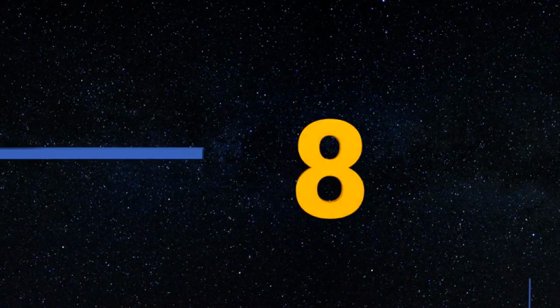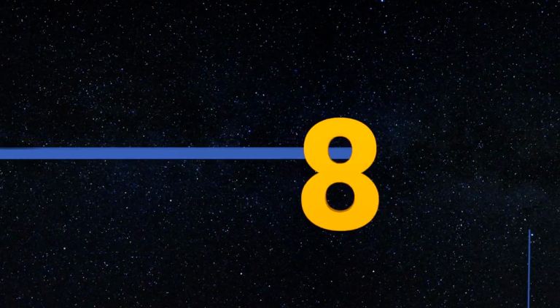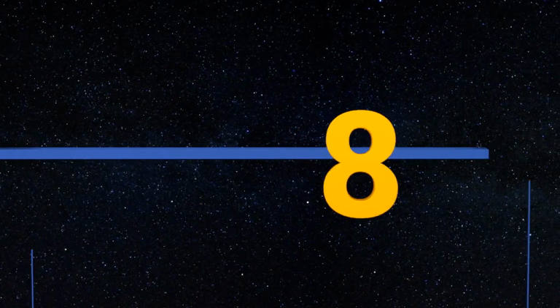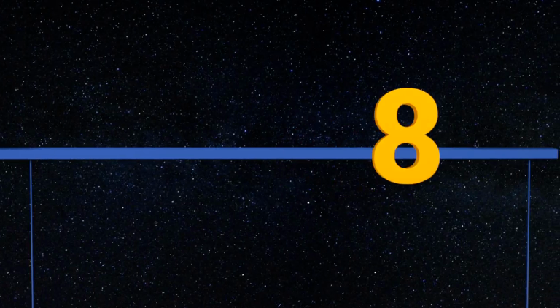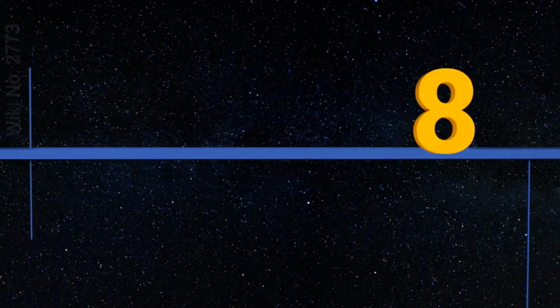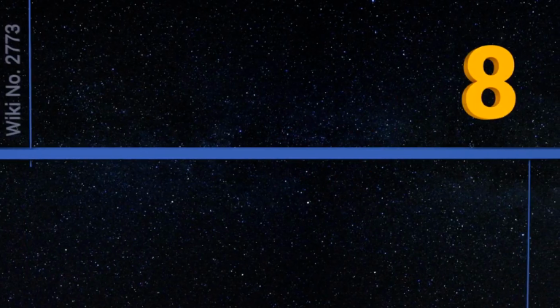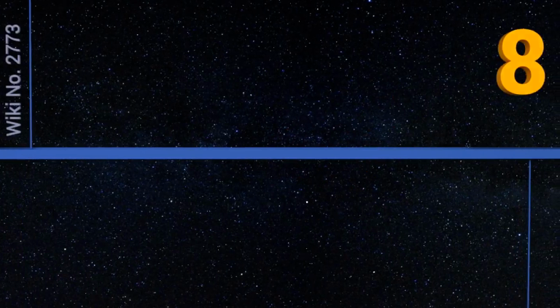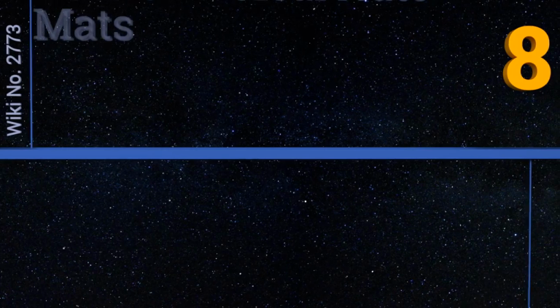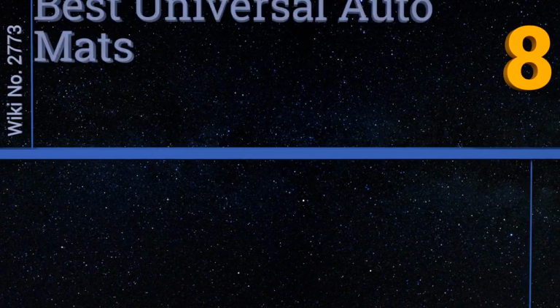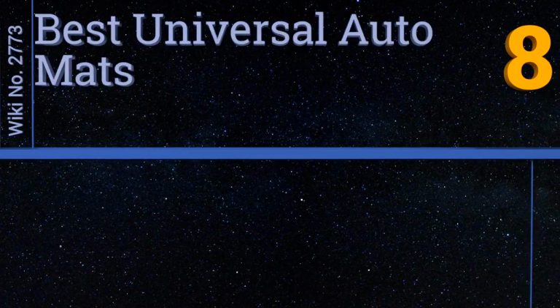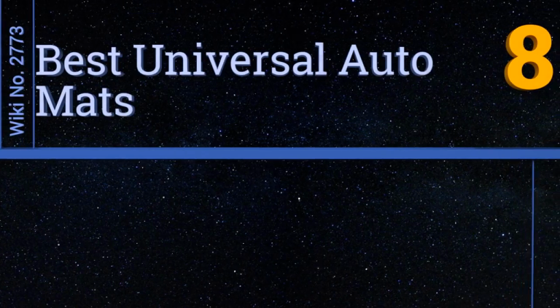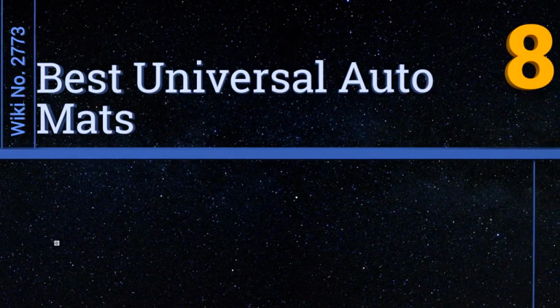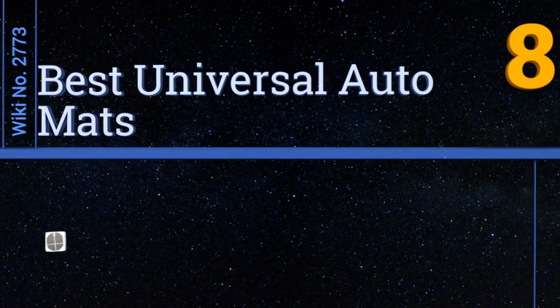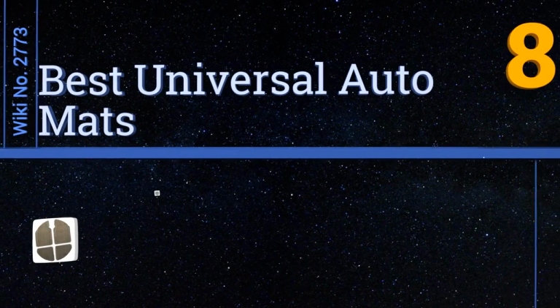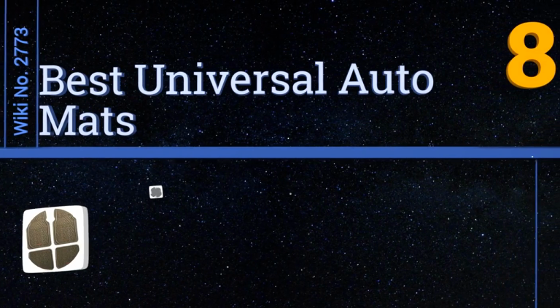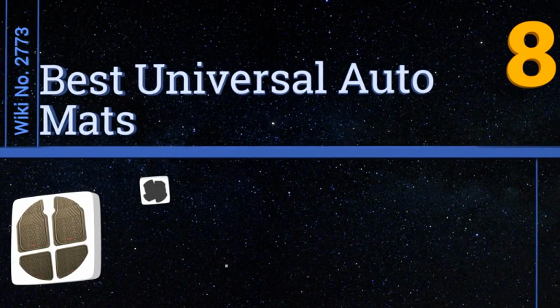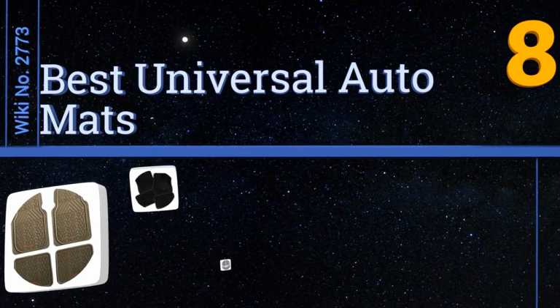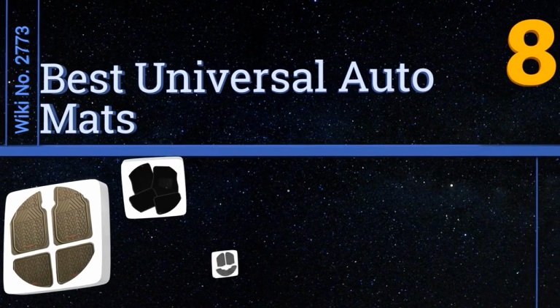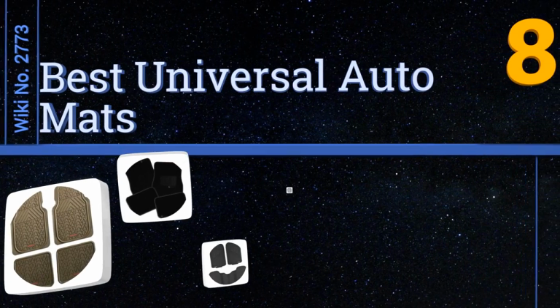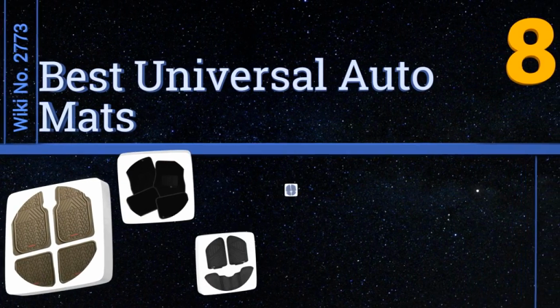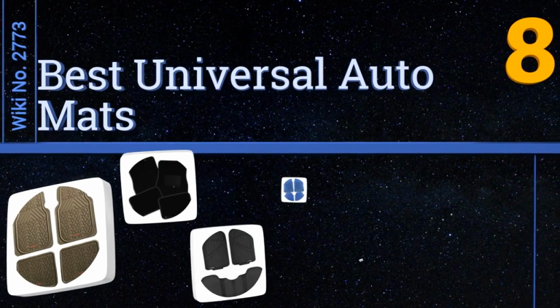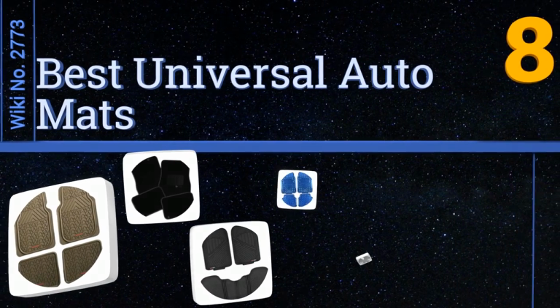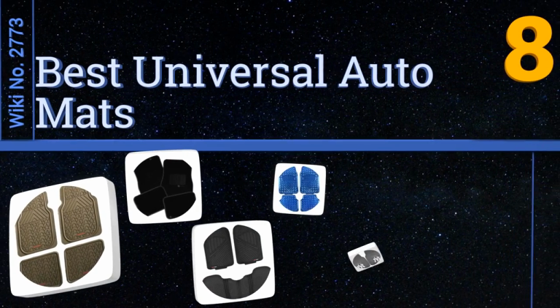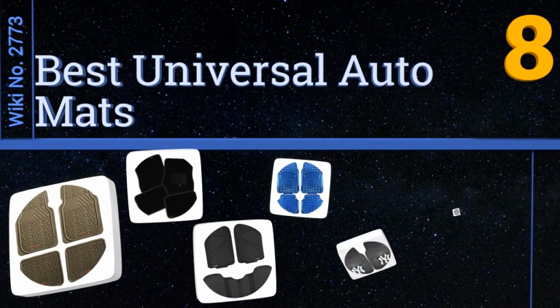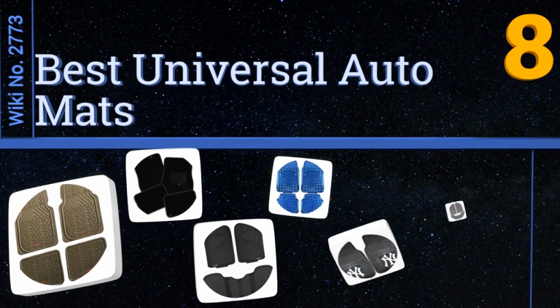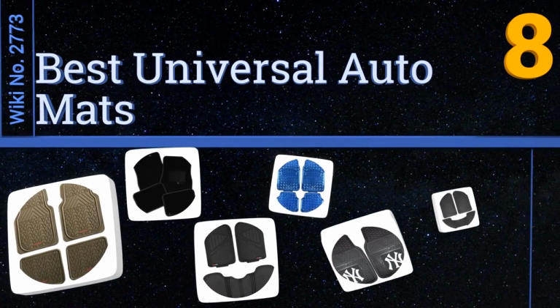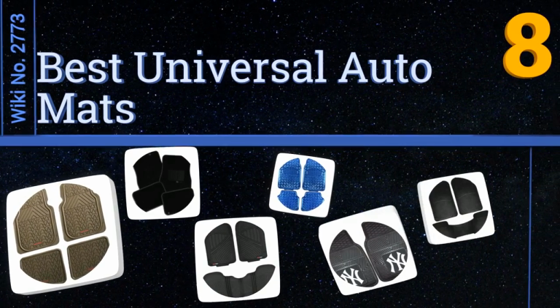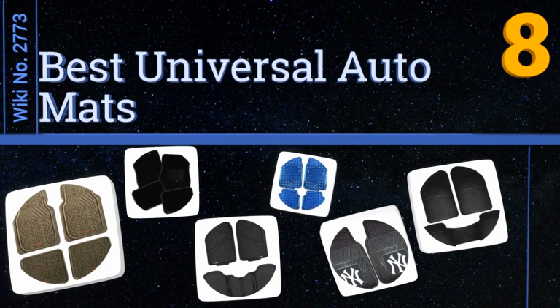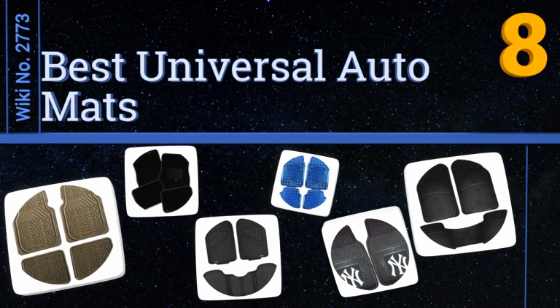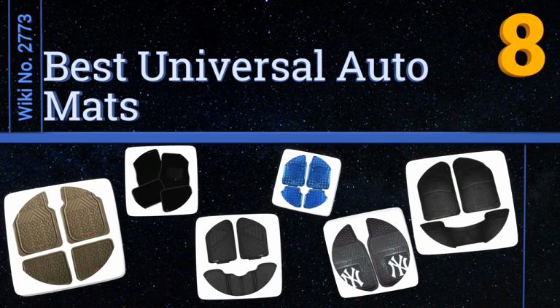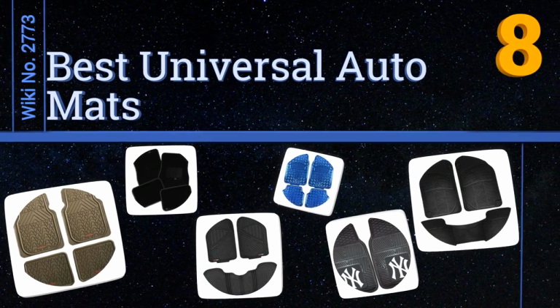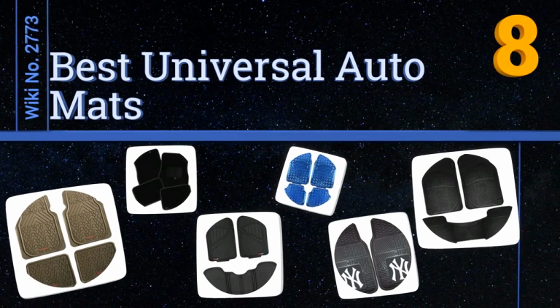EasyVid presents the eight best universal auto mats. Let's get started with the list.